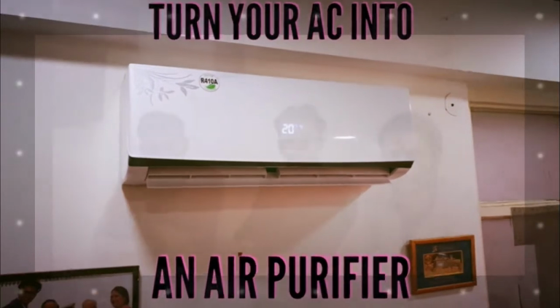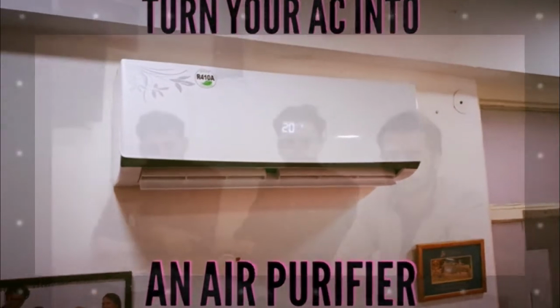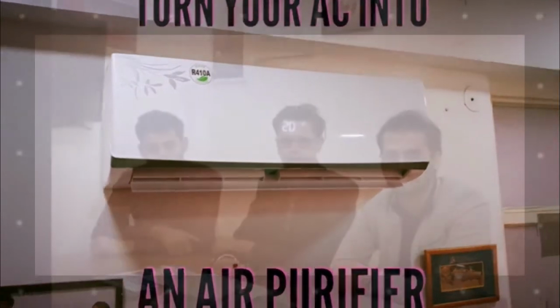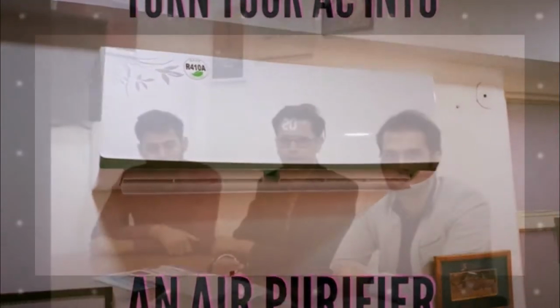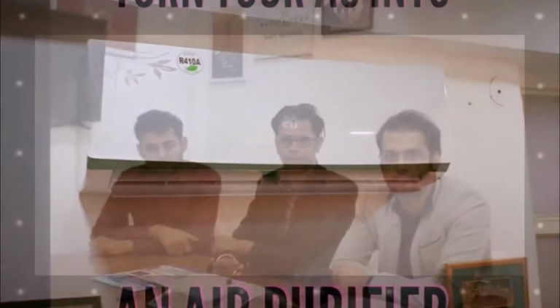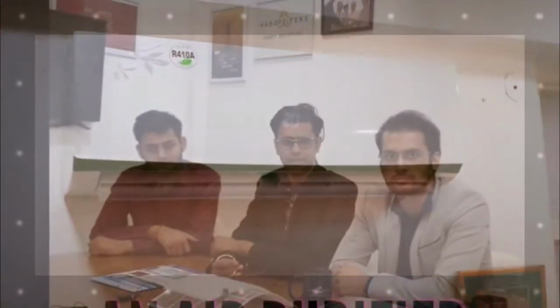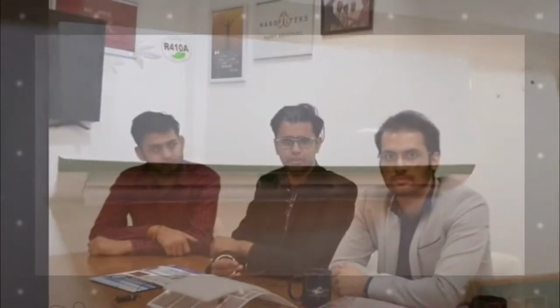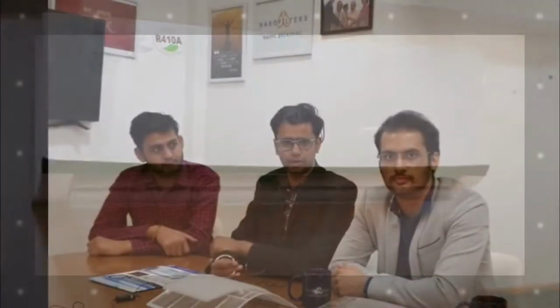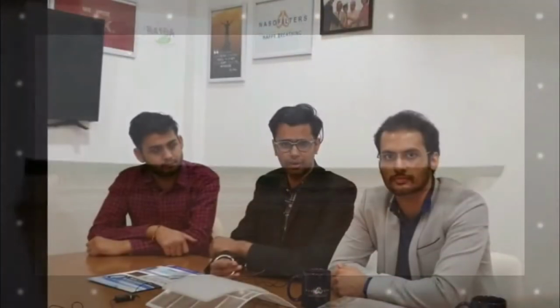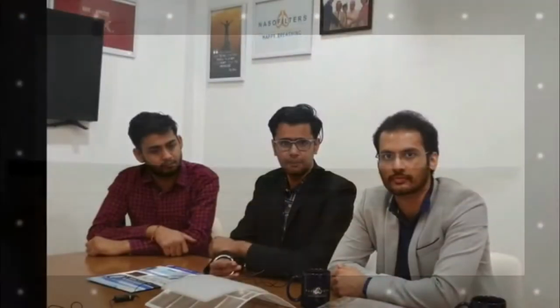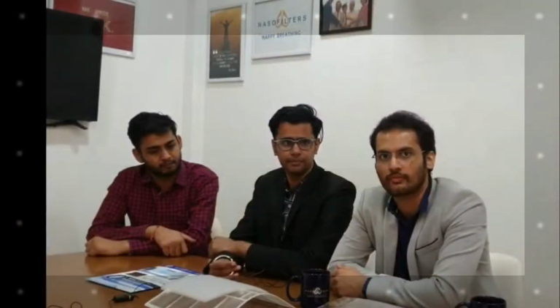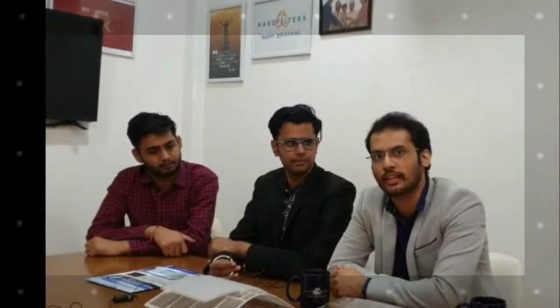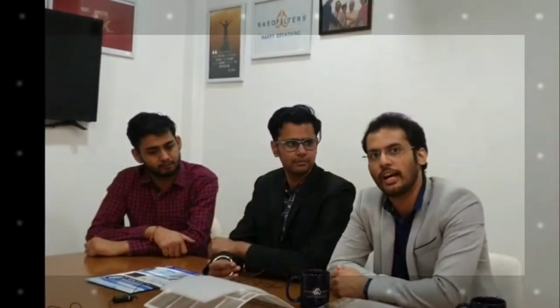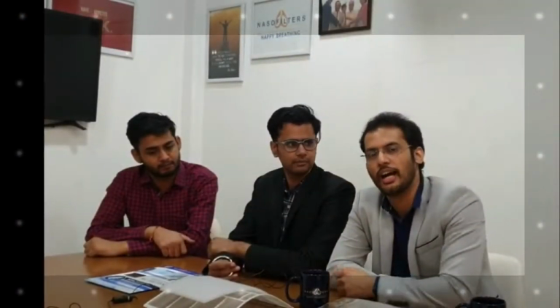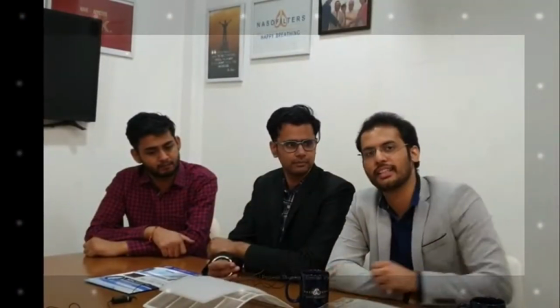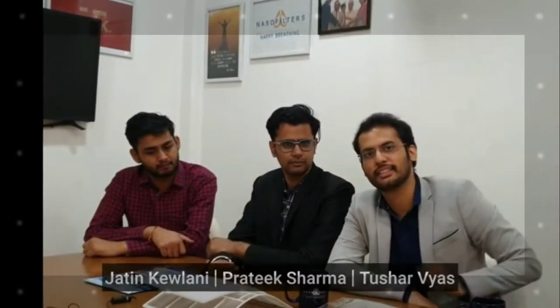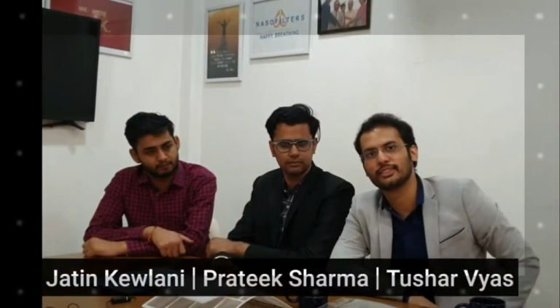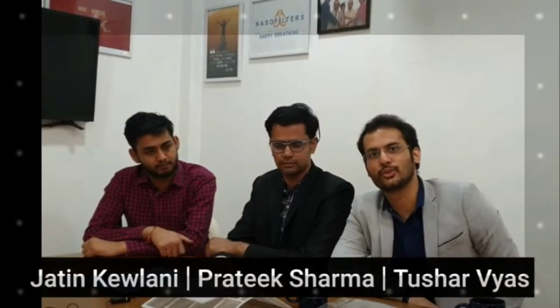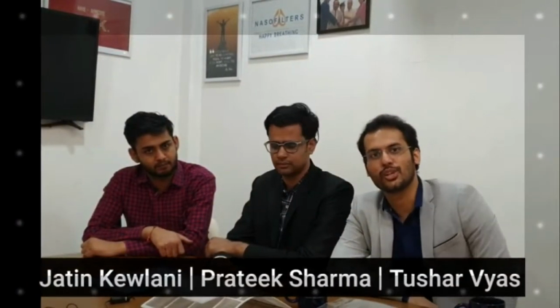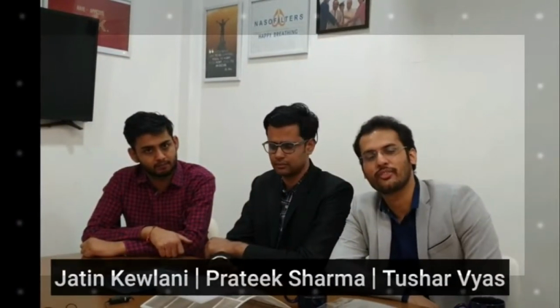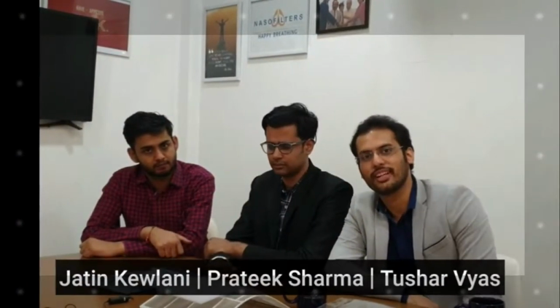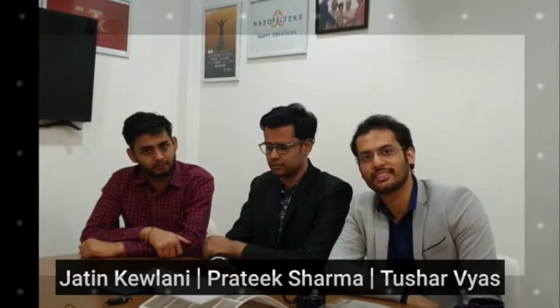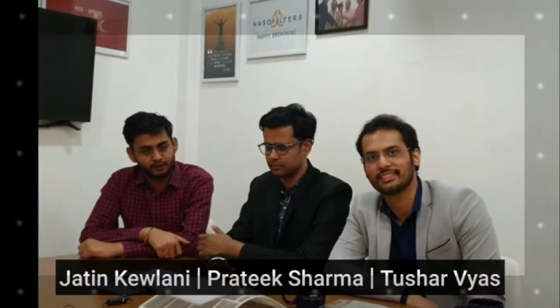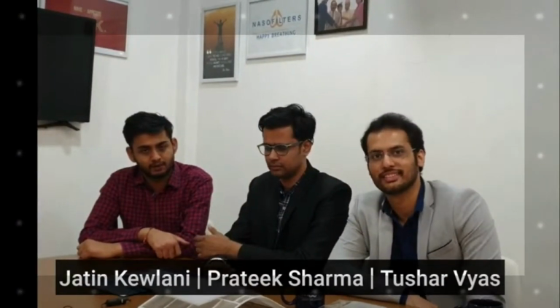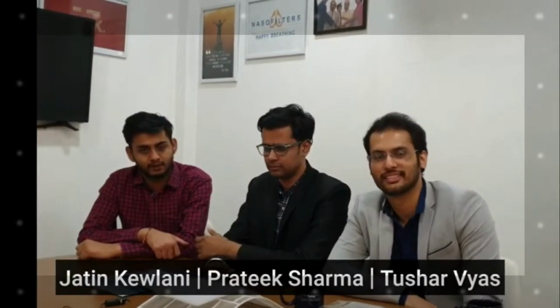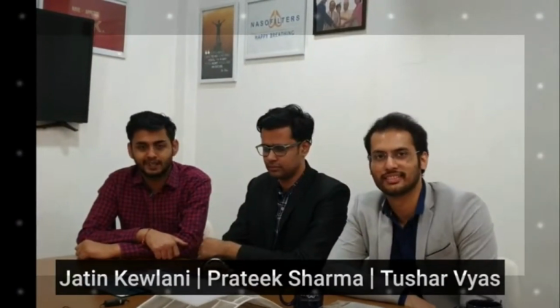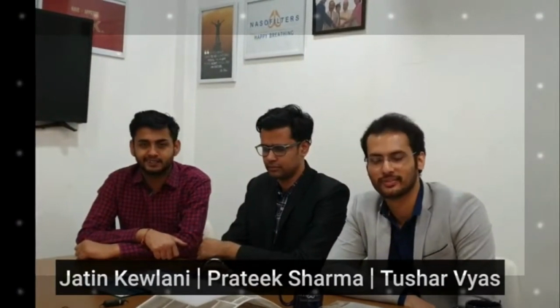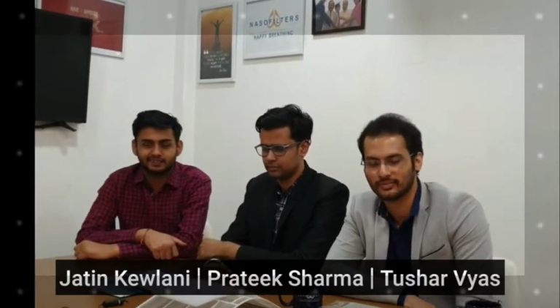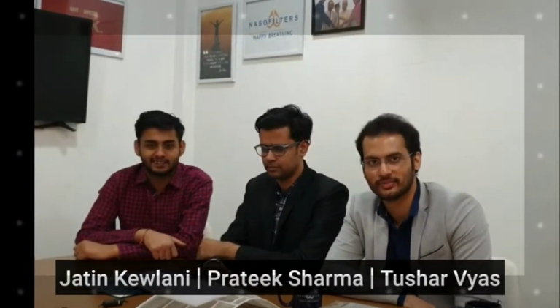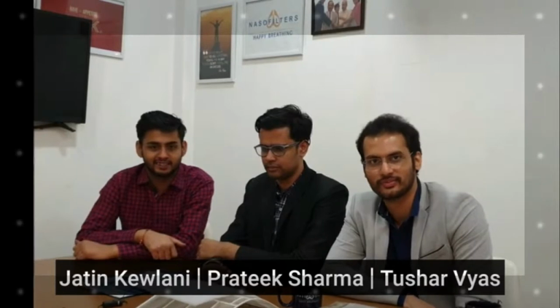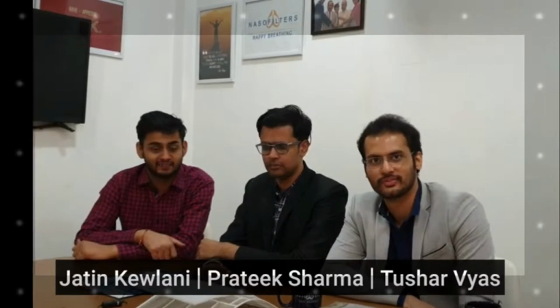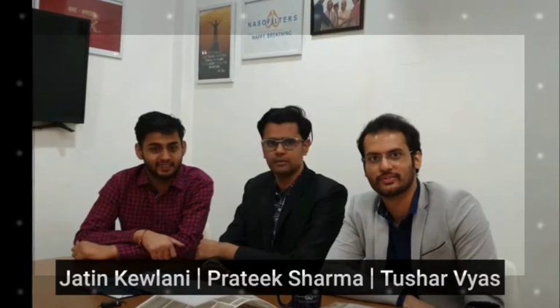Hi, I am Pratik Sharma. Hi, this is Prashav Yash. Hi, this is Jatin Kevlani.